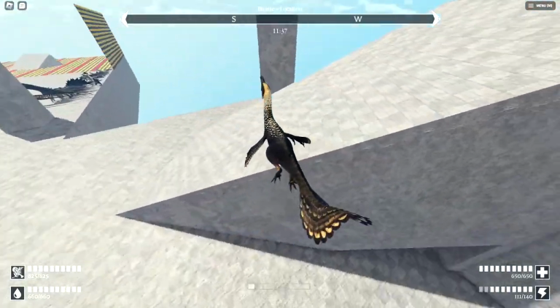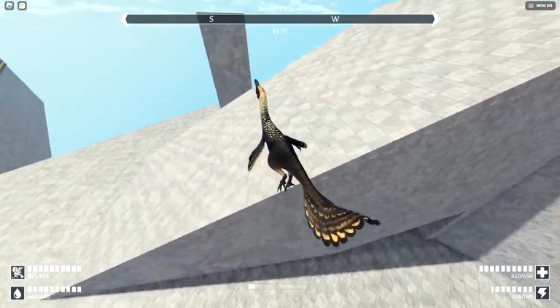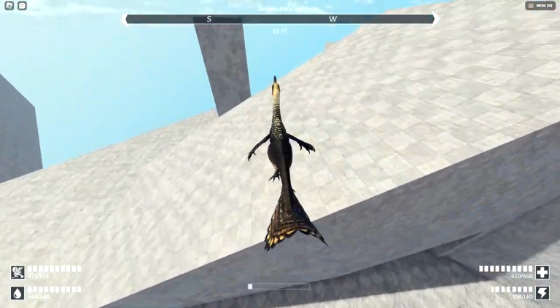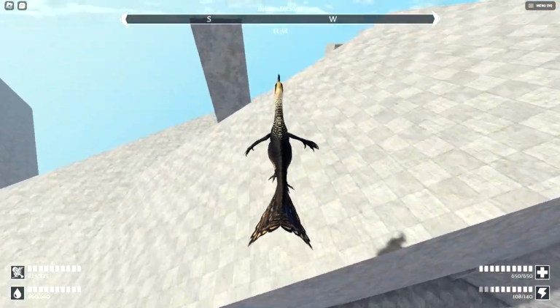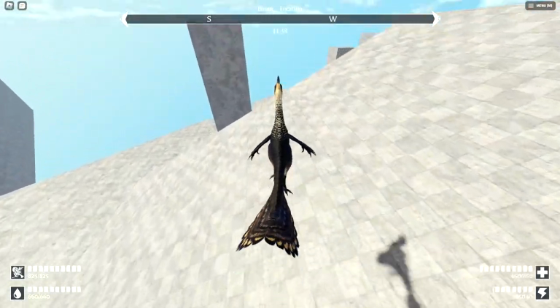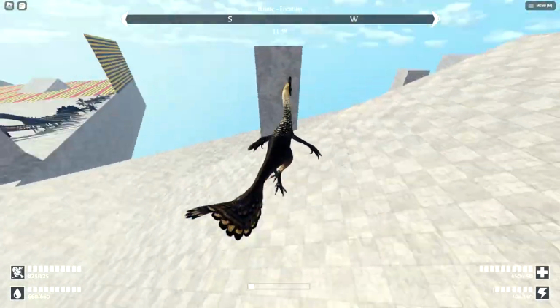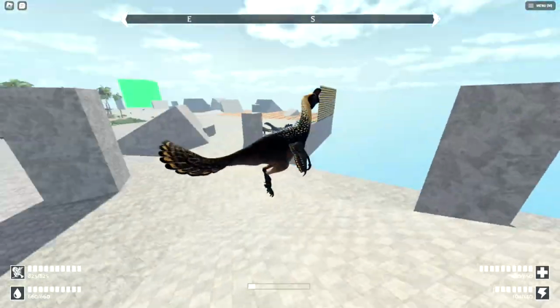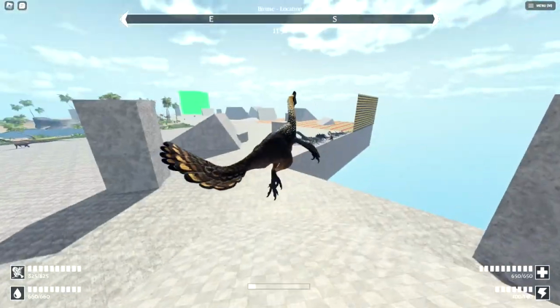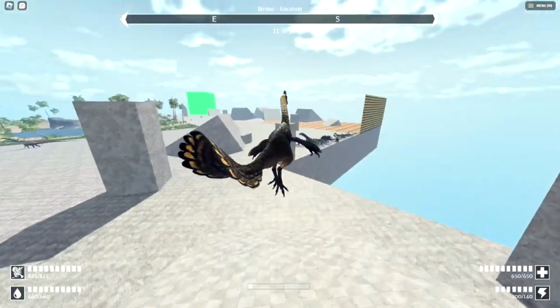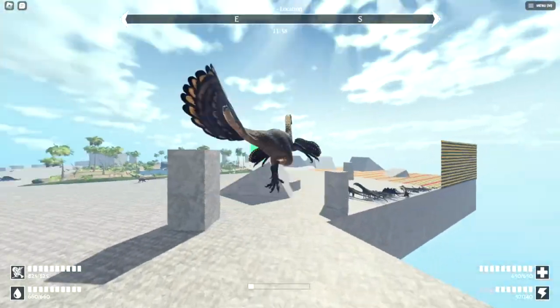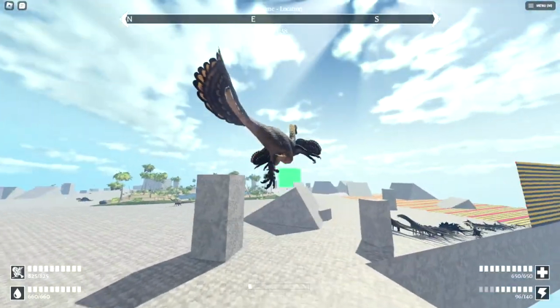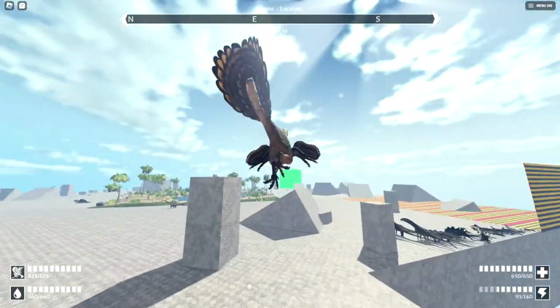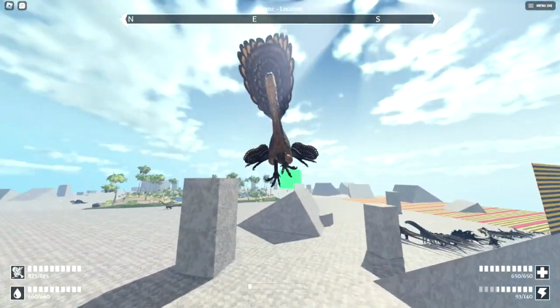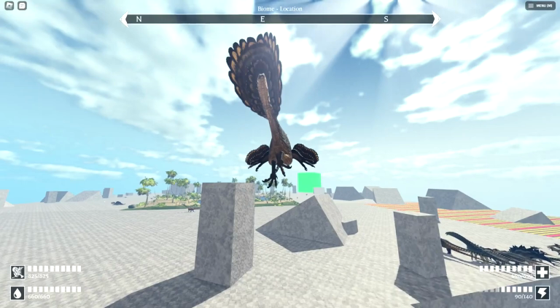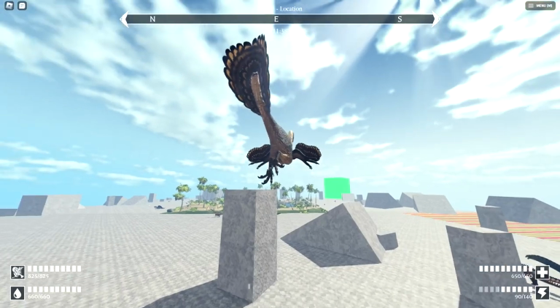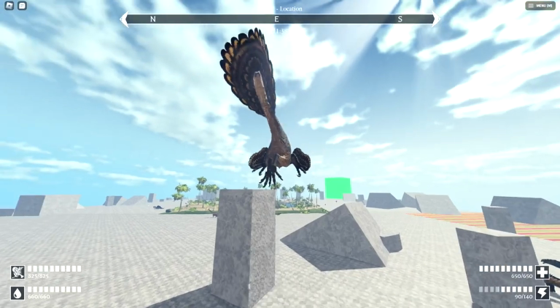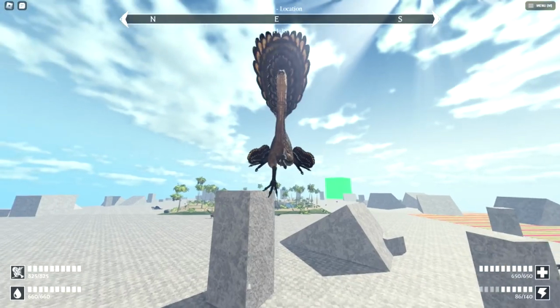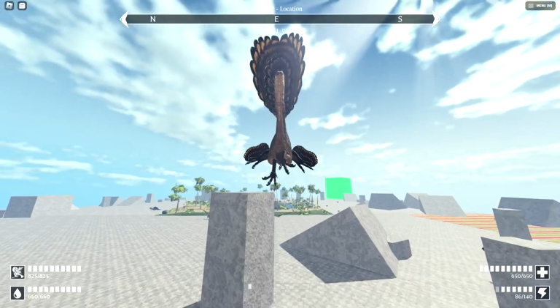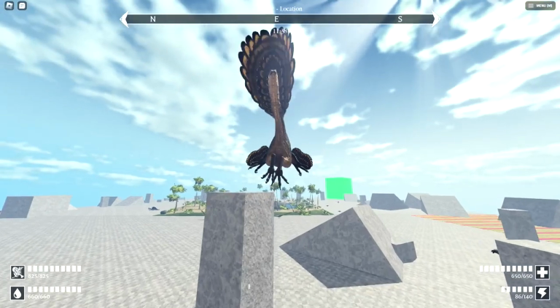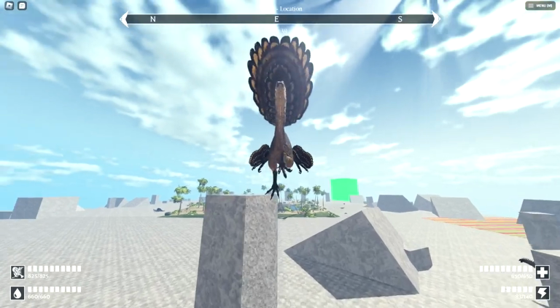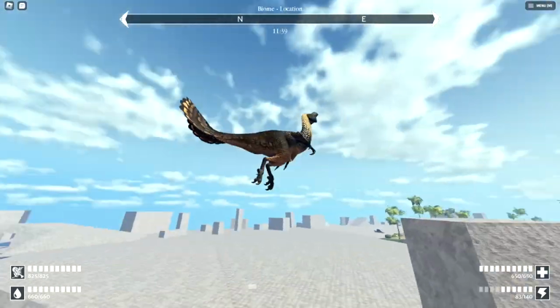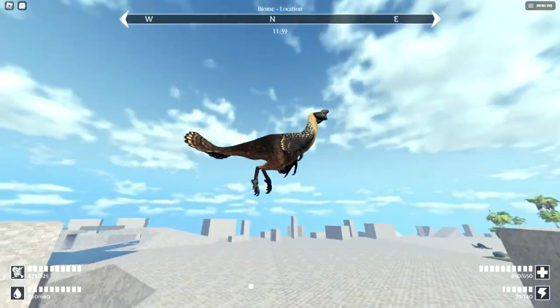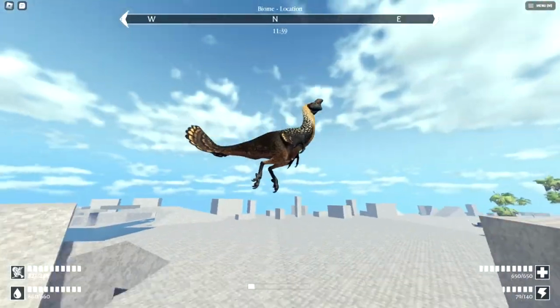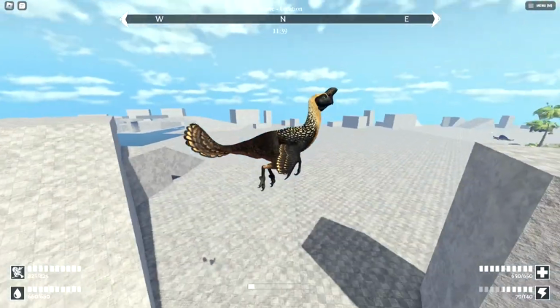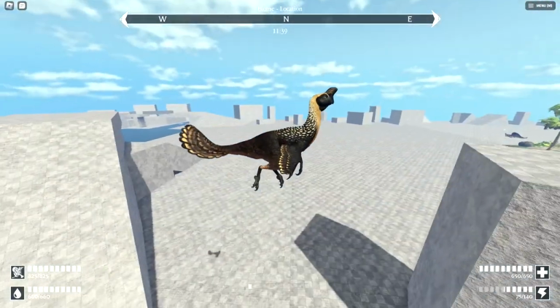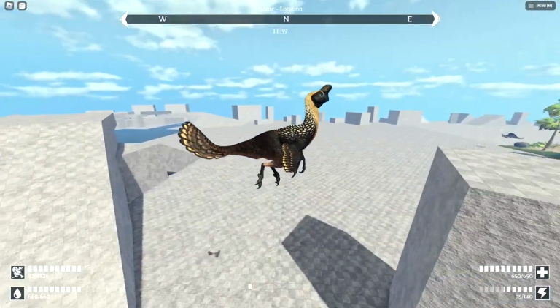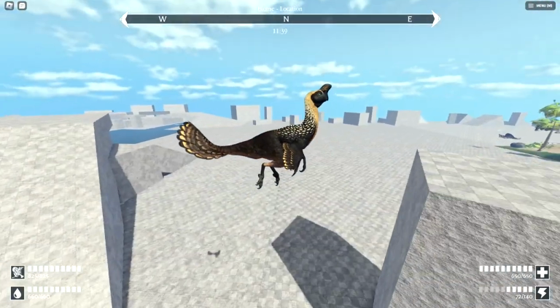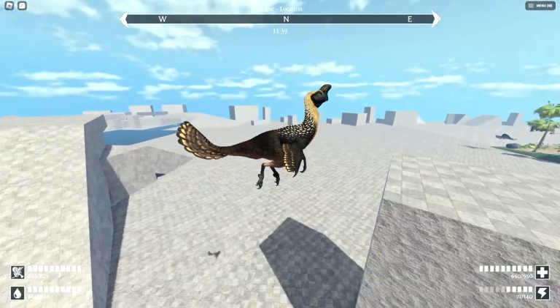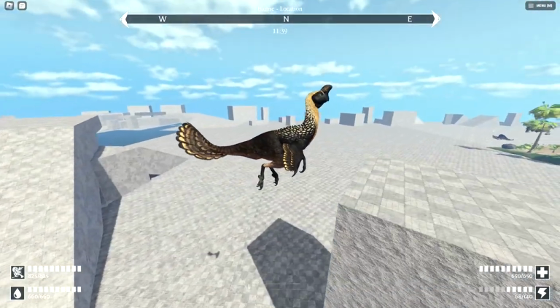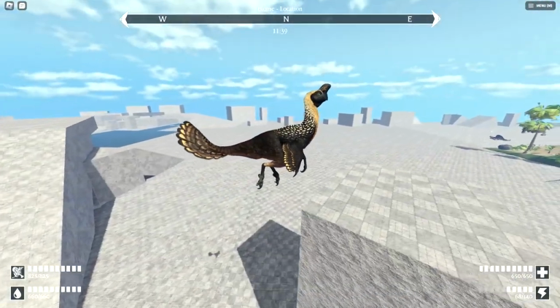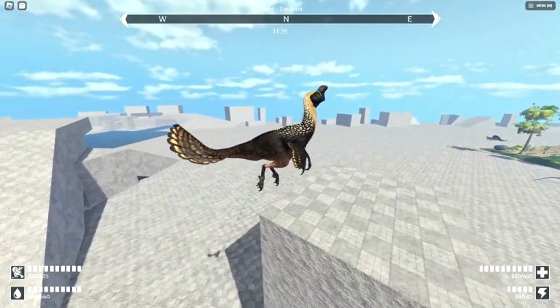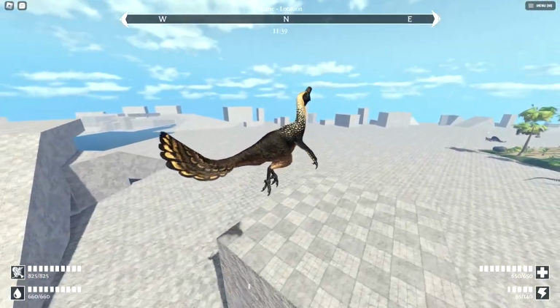When you get to that ramp, you're gonna want to jump right before you fall off, and then just start spam jumping. And boom — you're in the air.